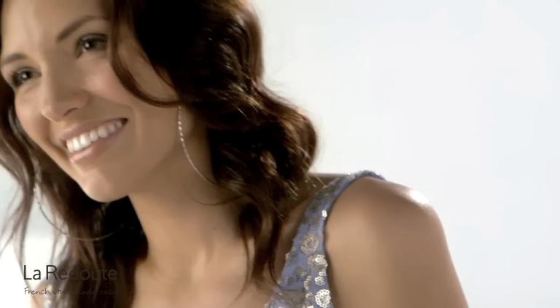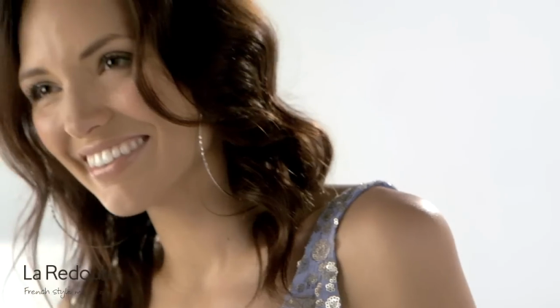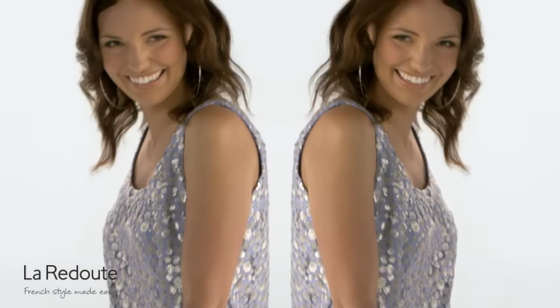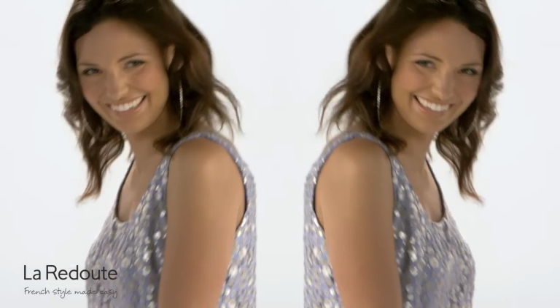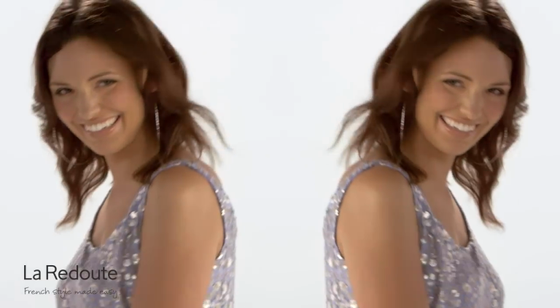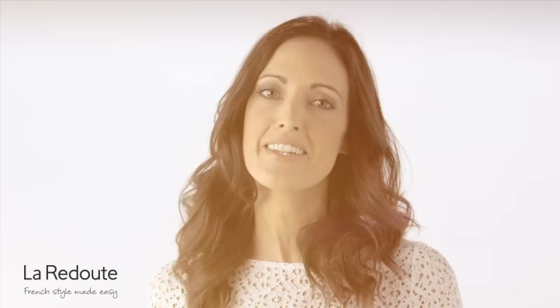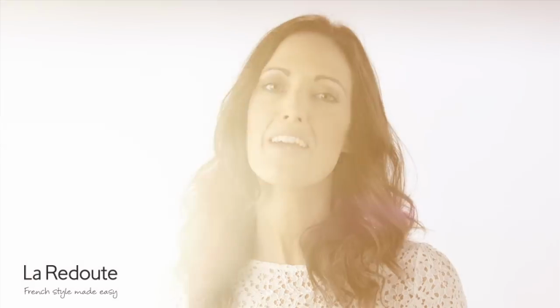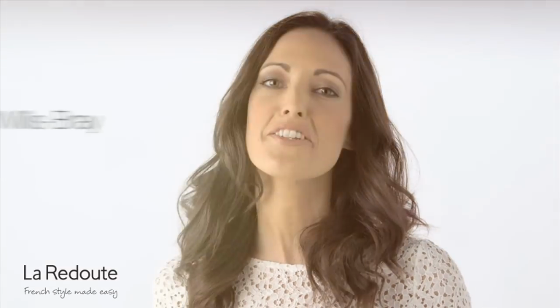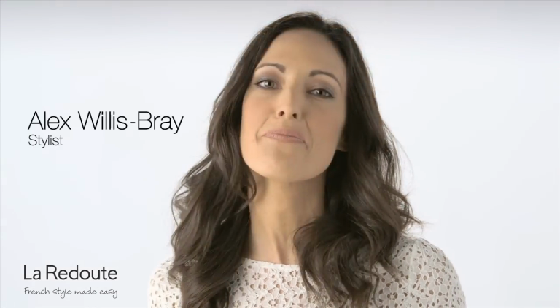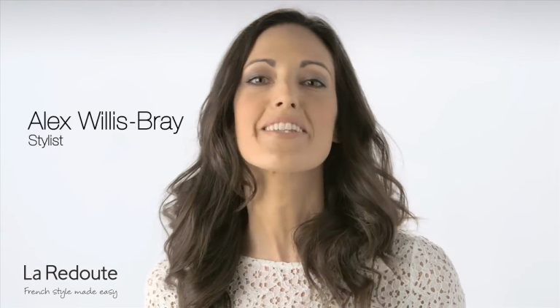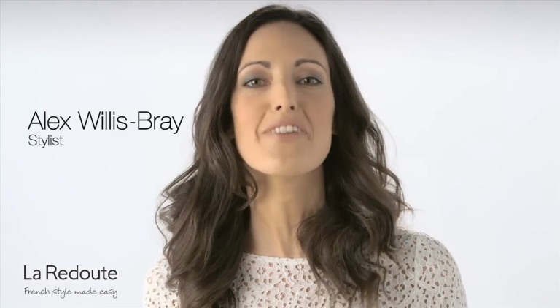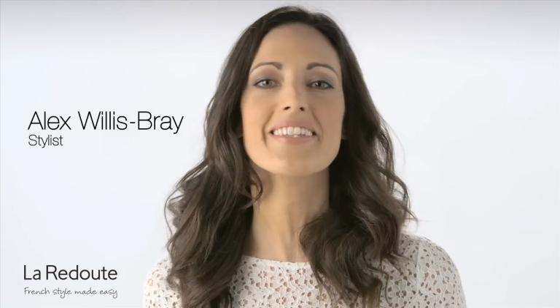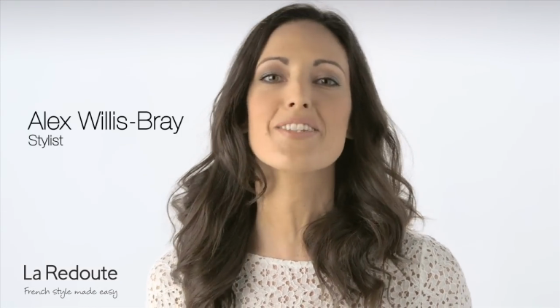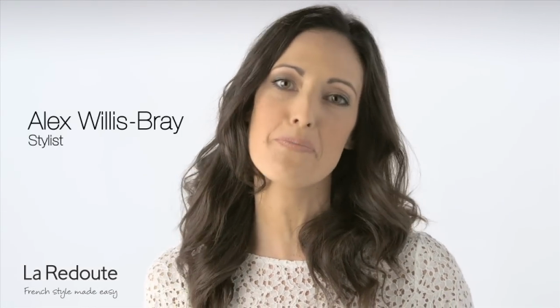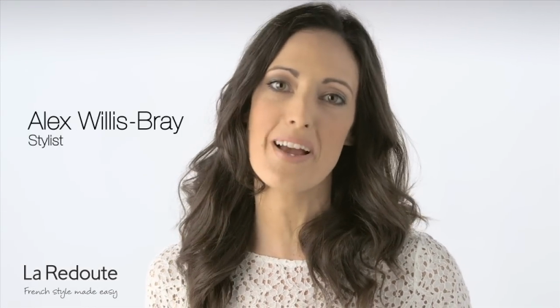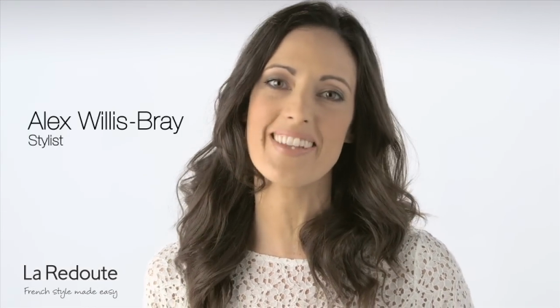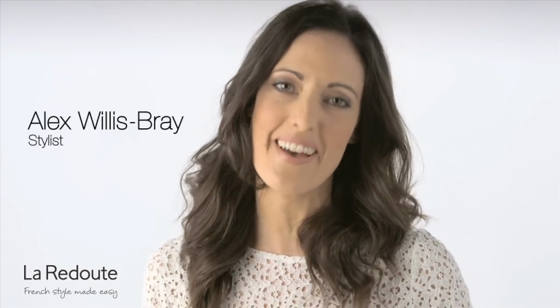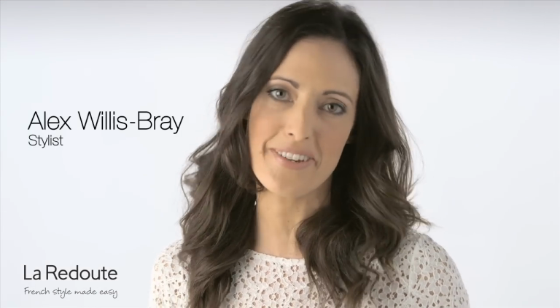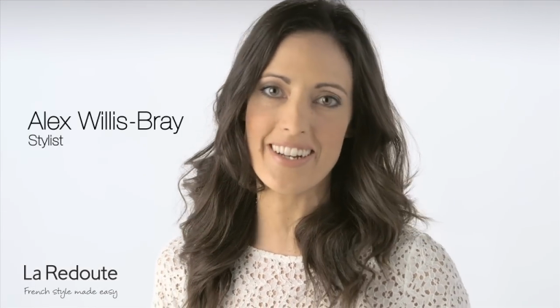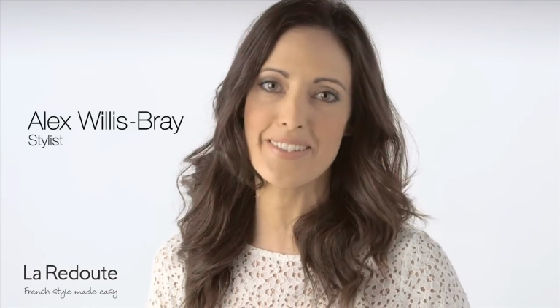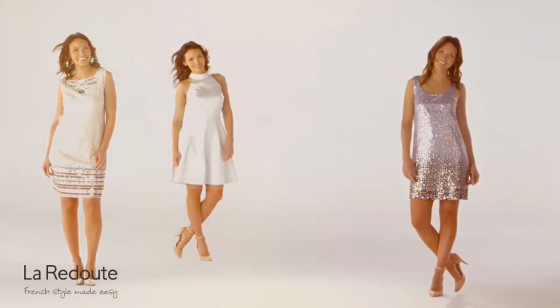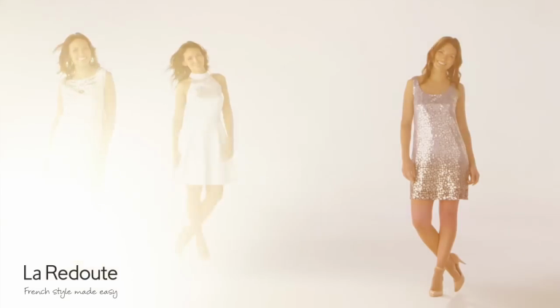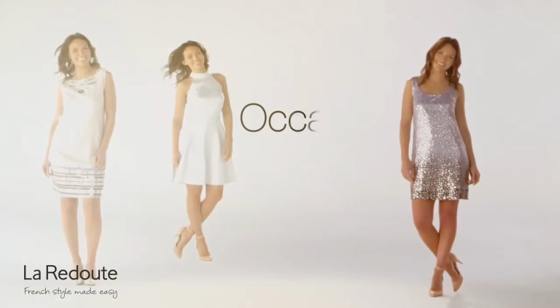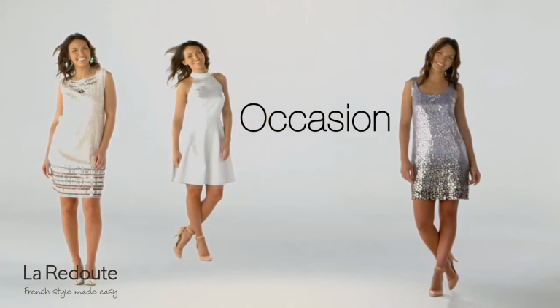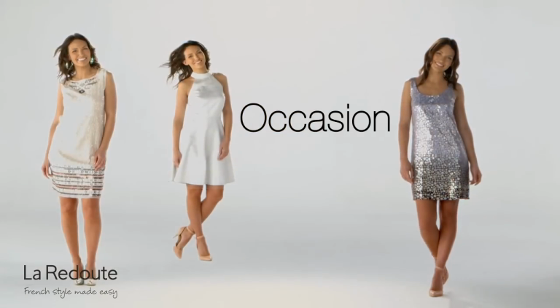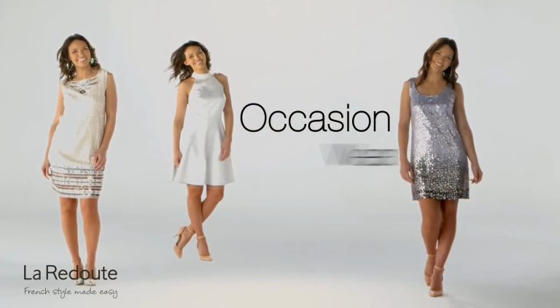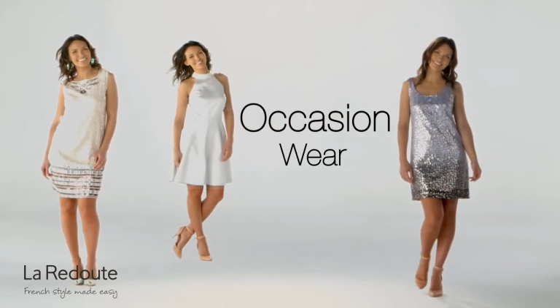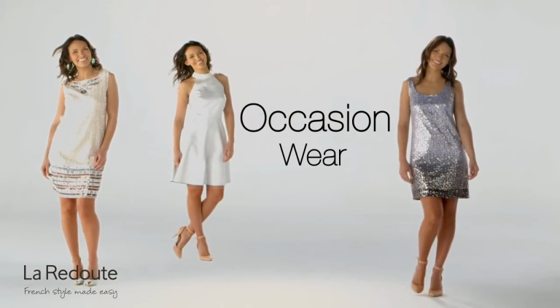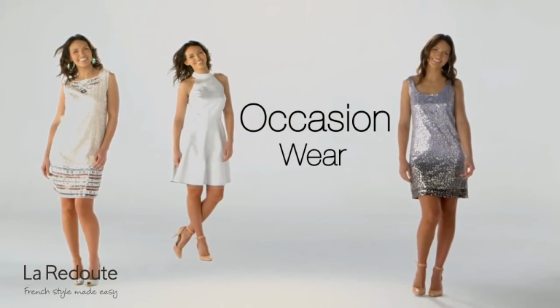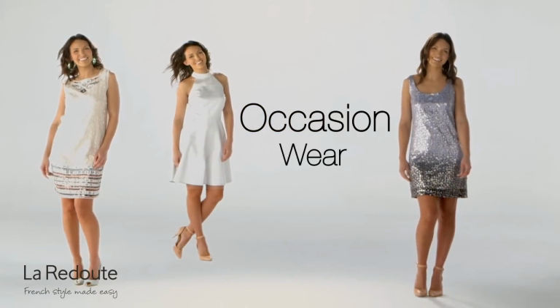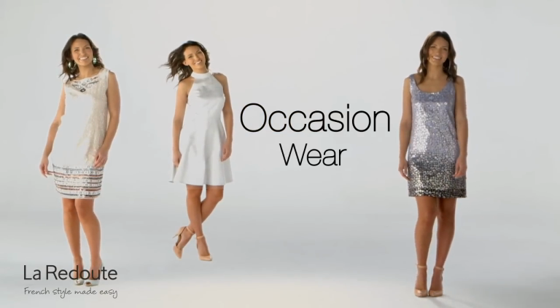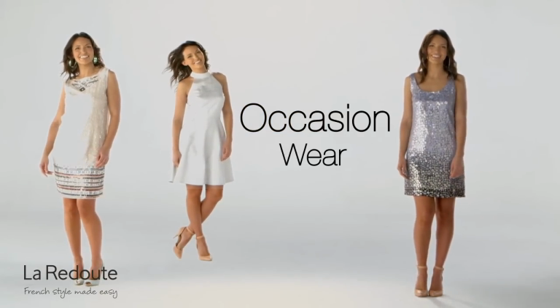This season, Larradoop makes dressing to impress effortless with their striking range of occasion wear.